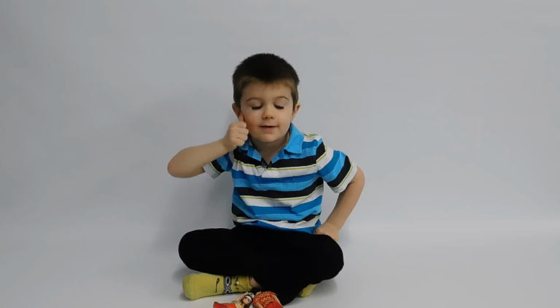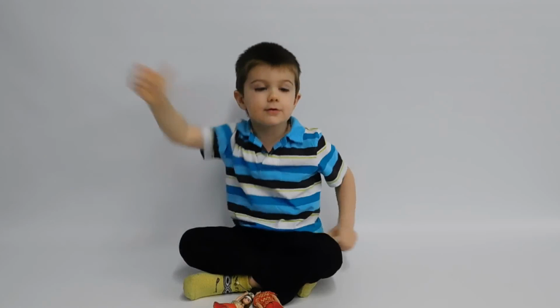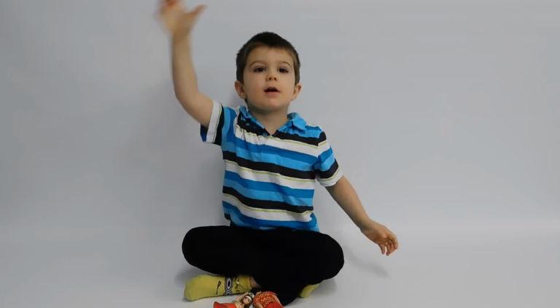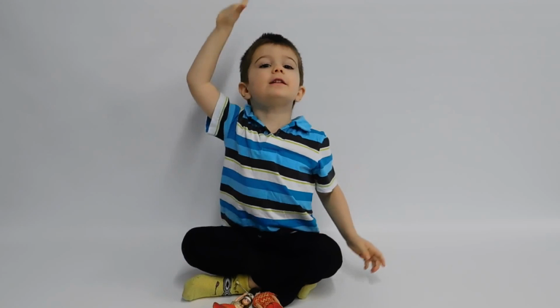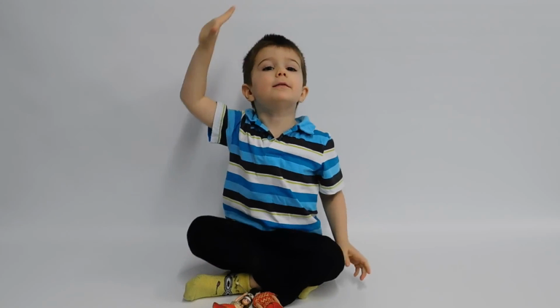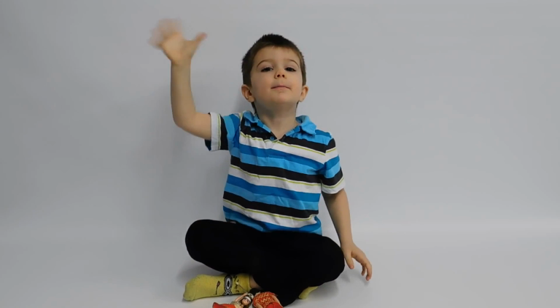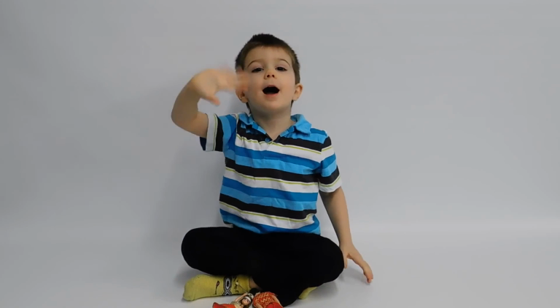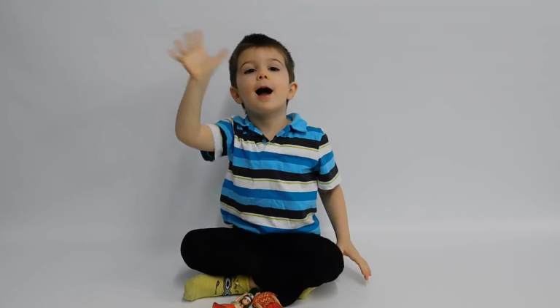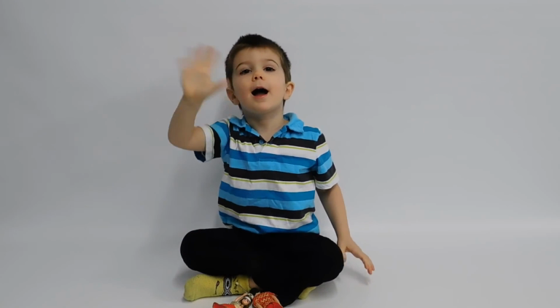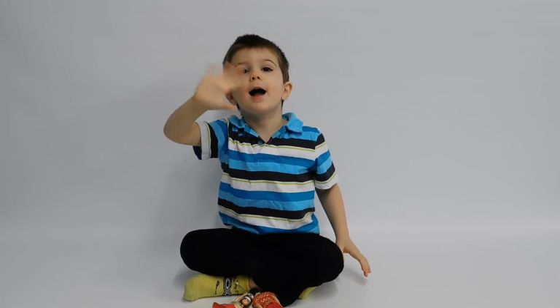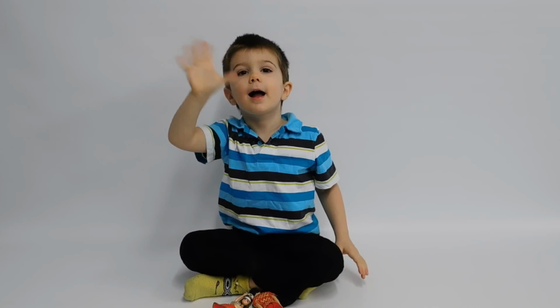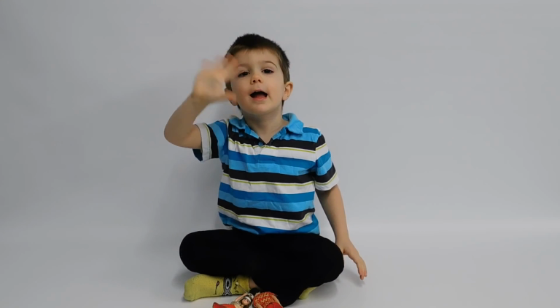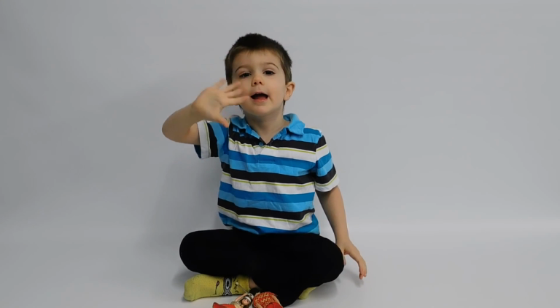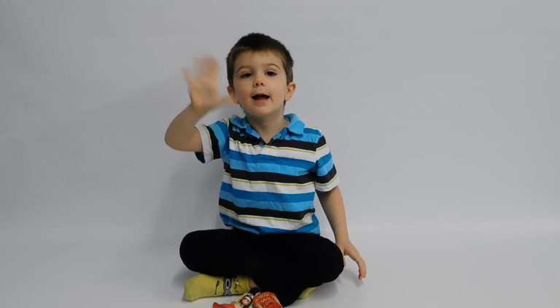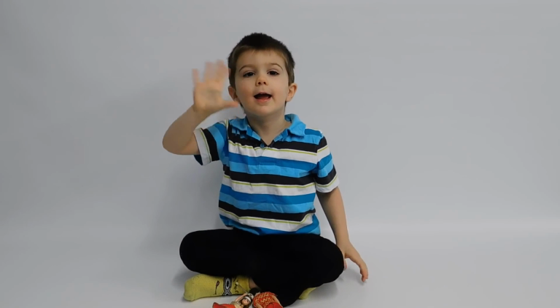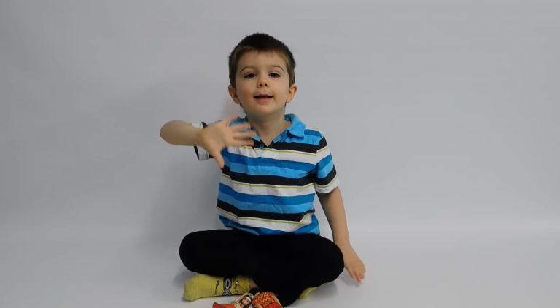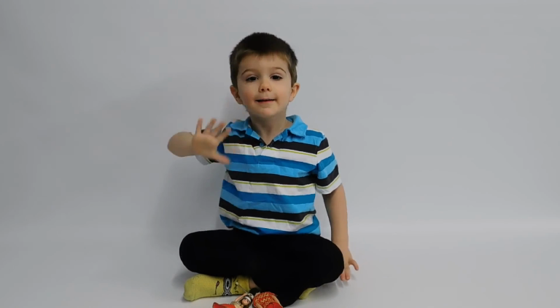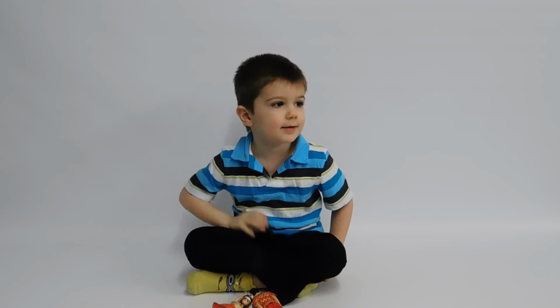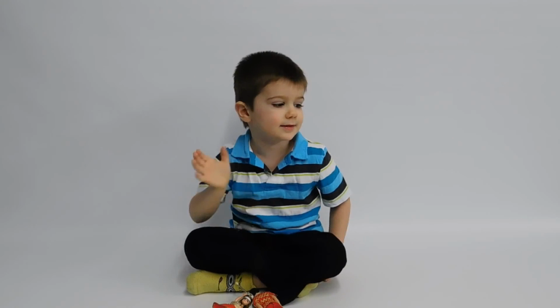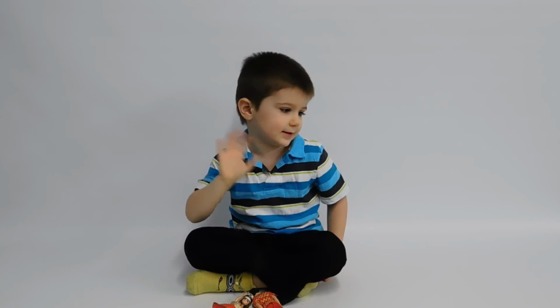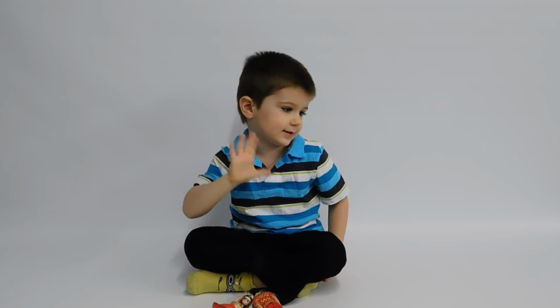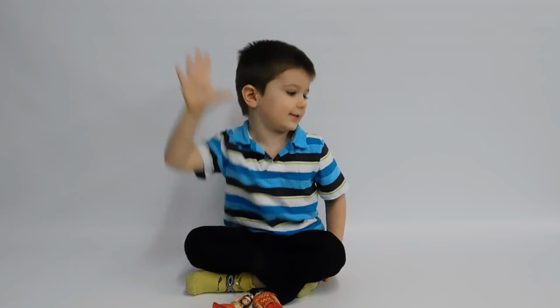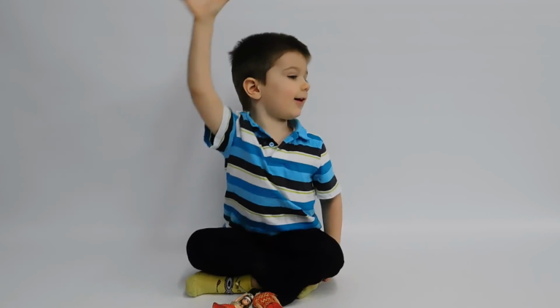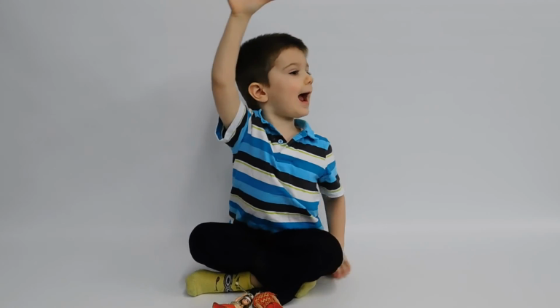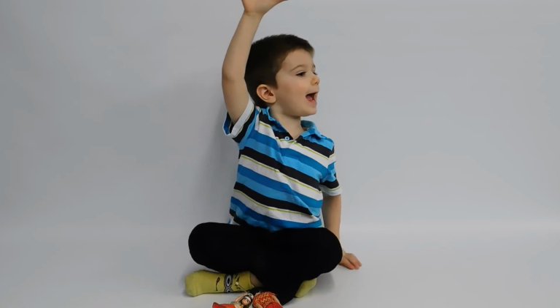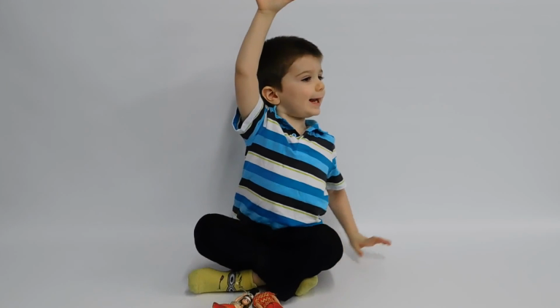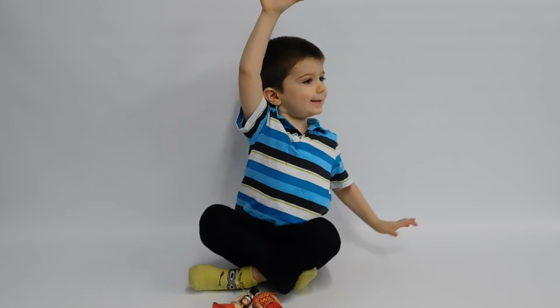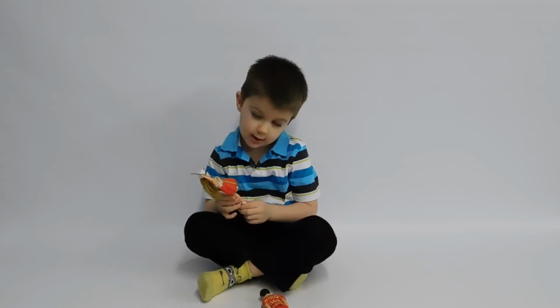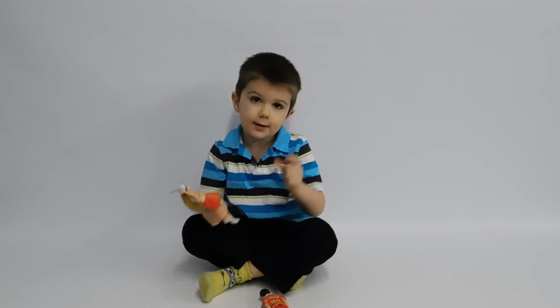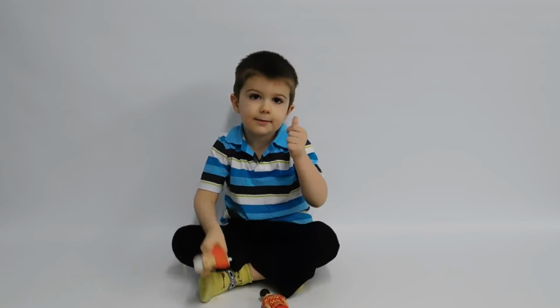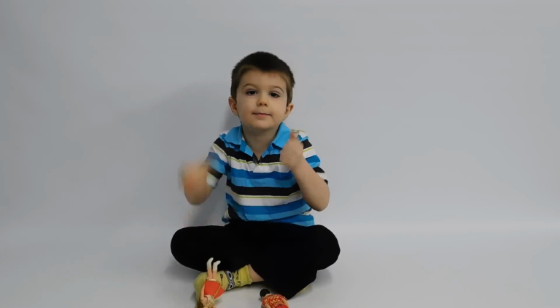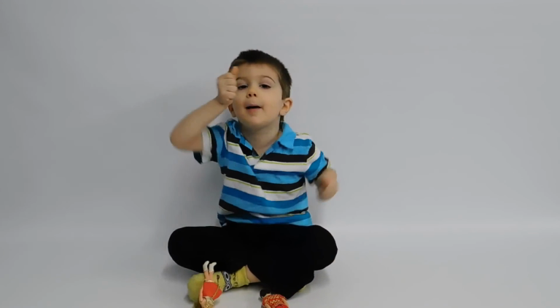Bye! Please subscribe and give me a thumbs up.